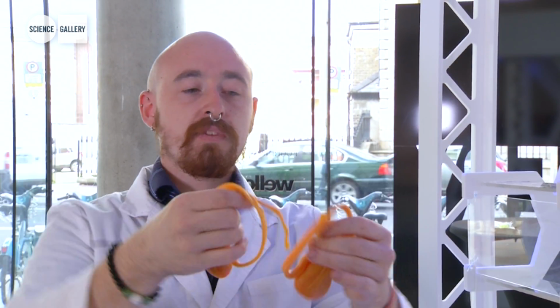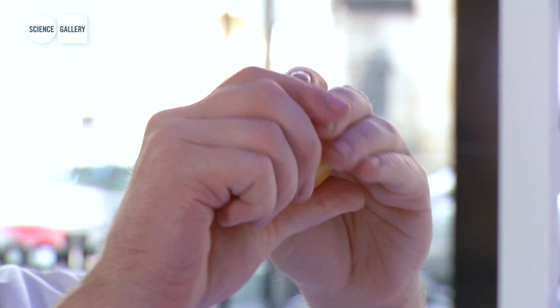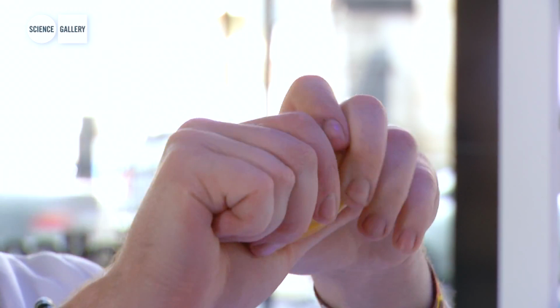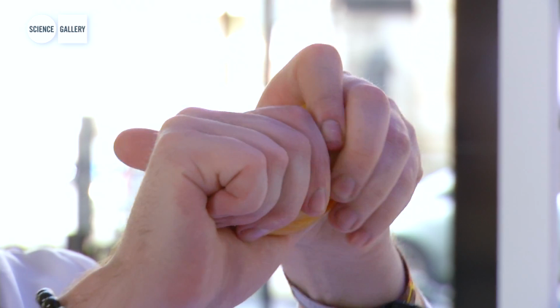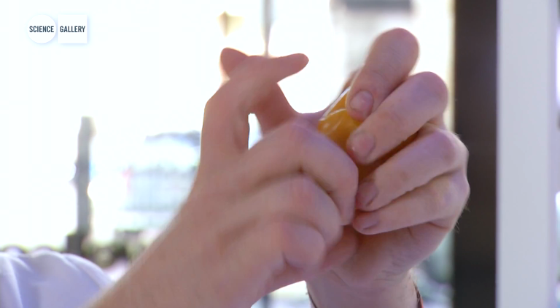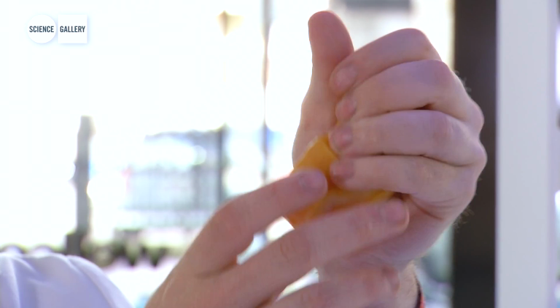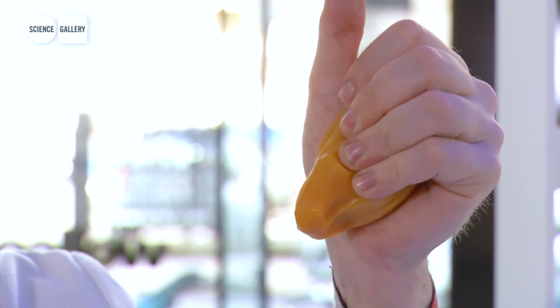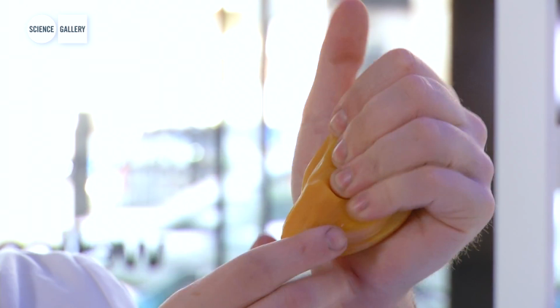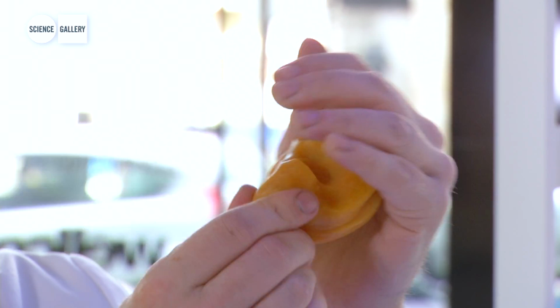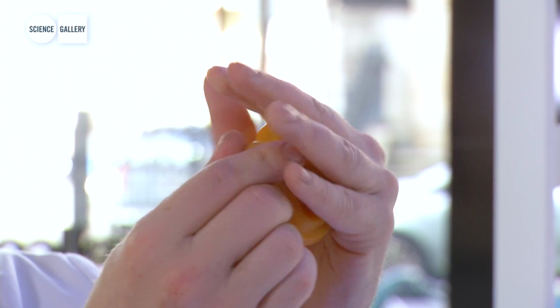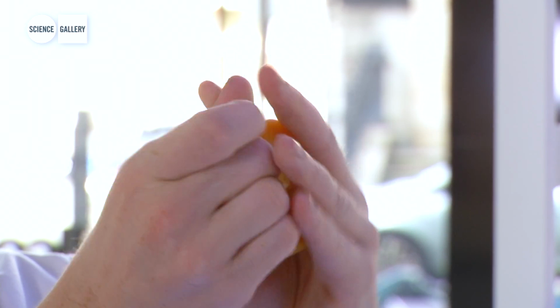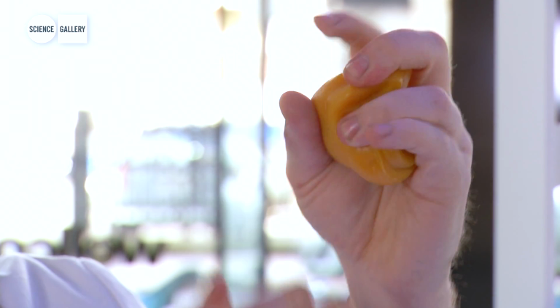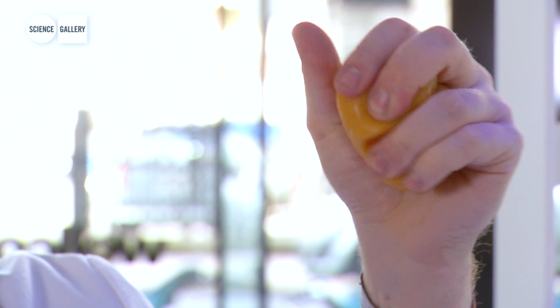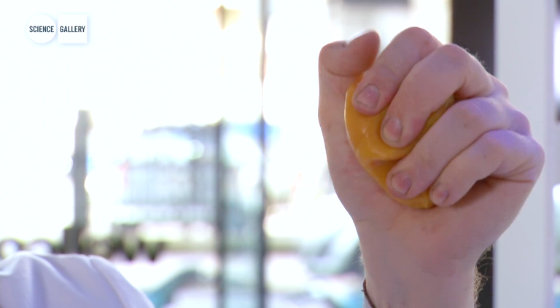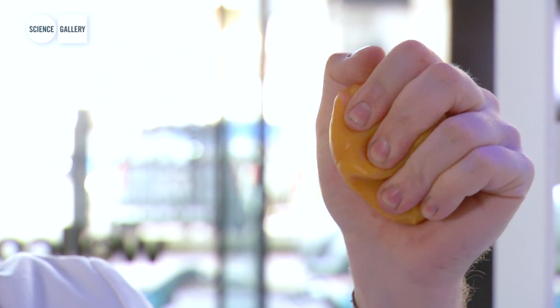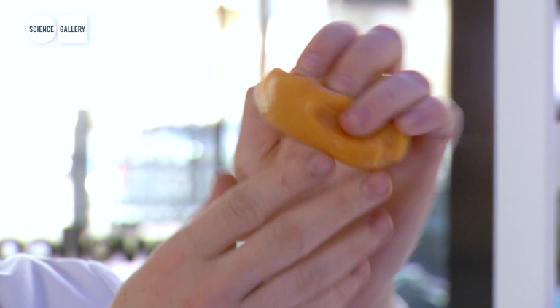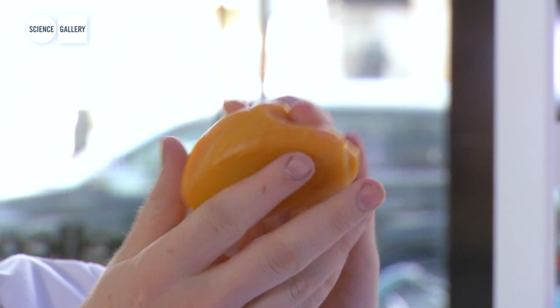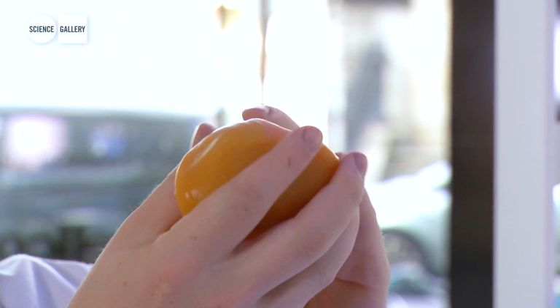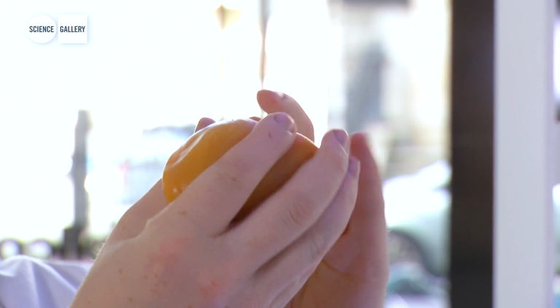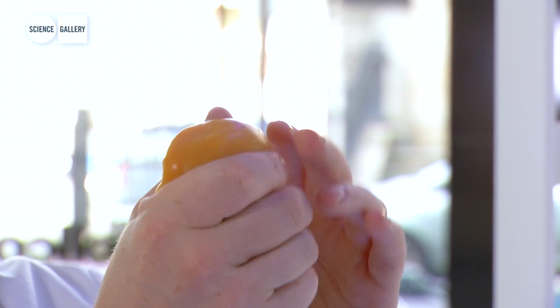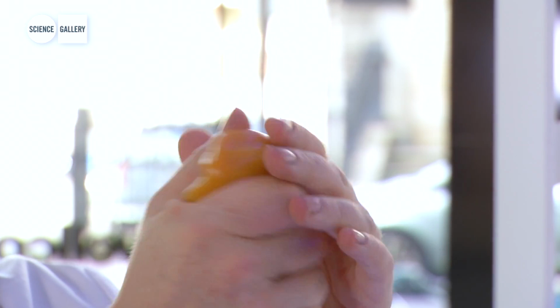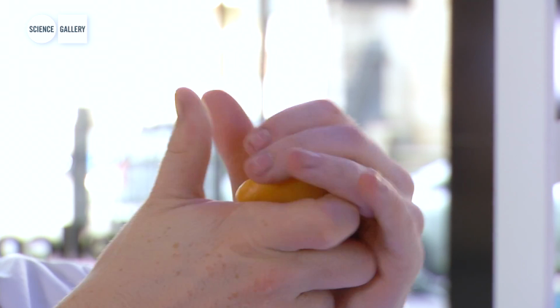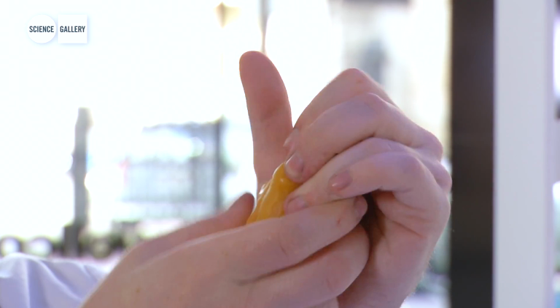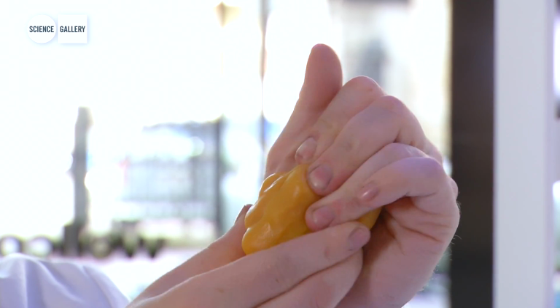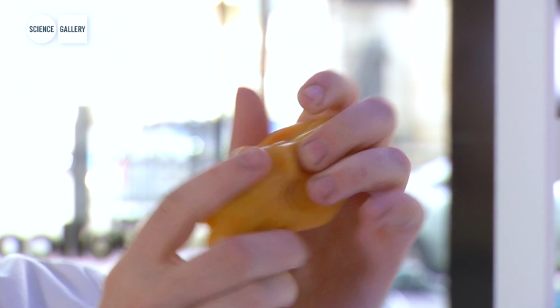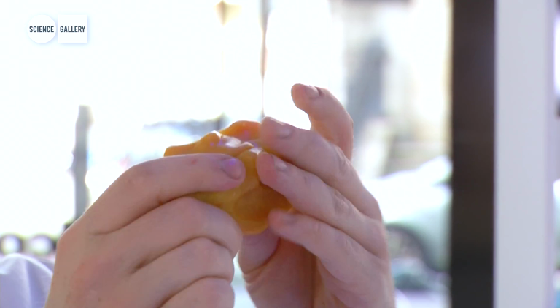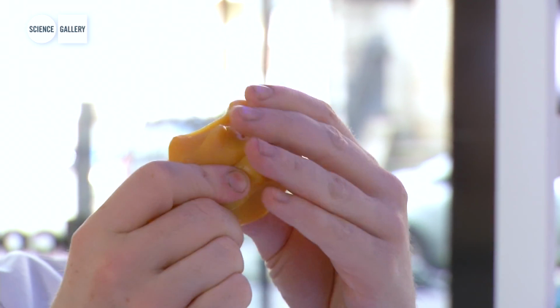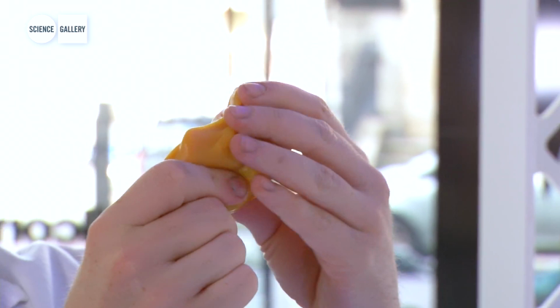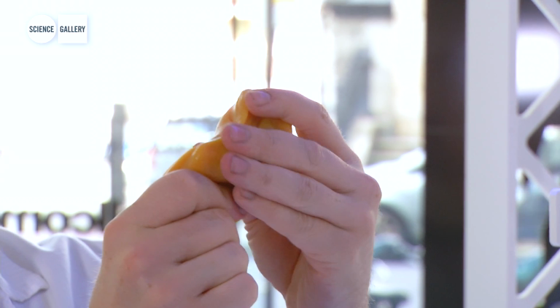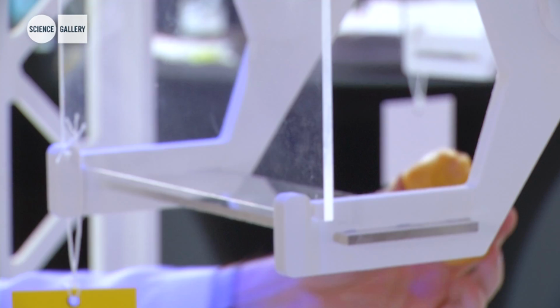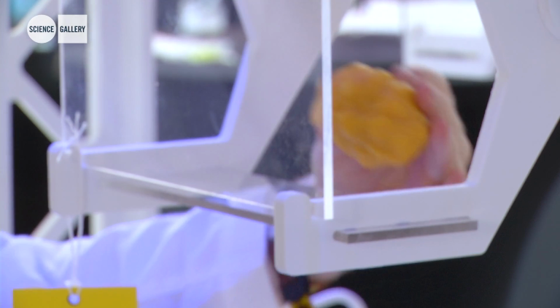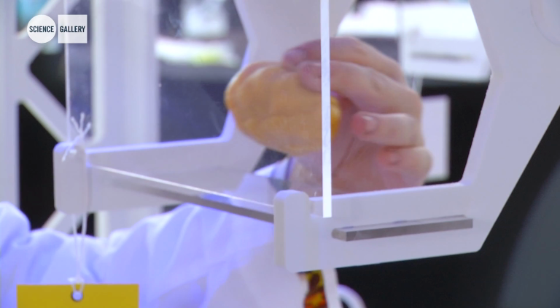This Smart Putty will also change color according to temperature. As you can see, it's changing from an orange to a yellow in my hands.